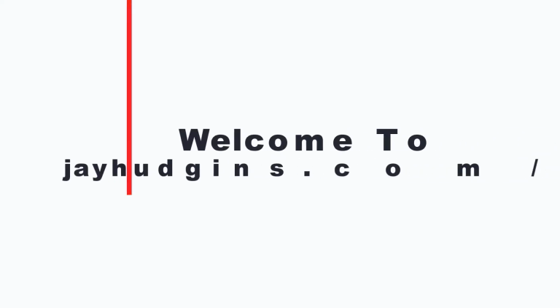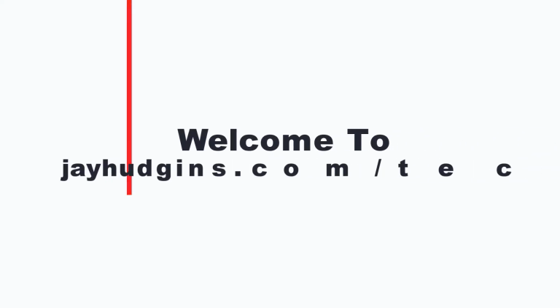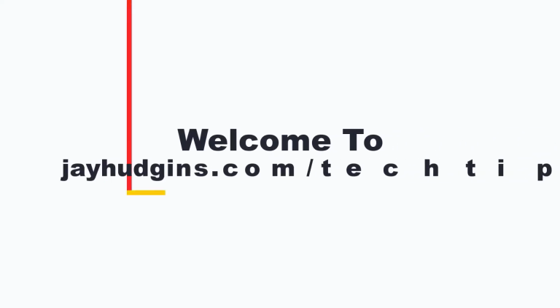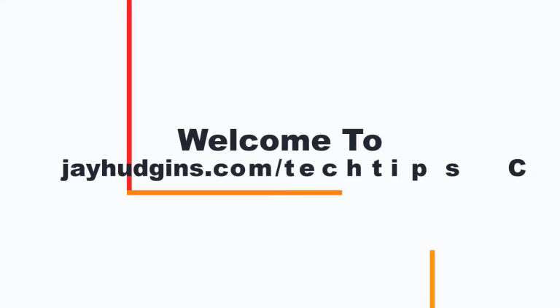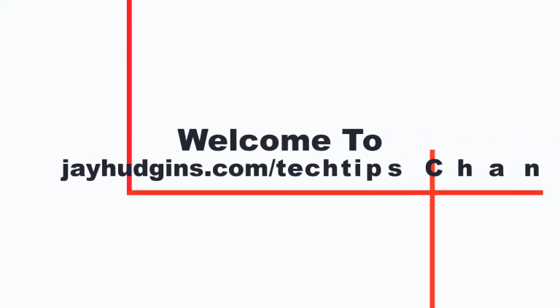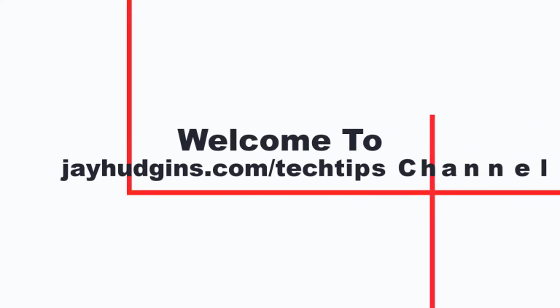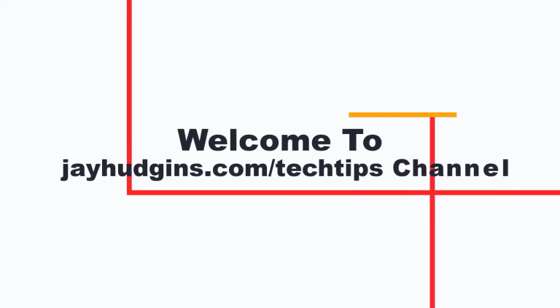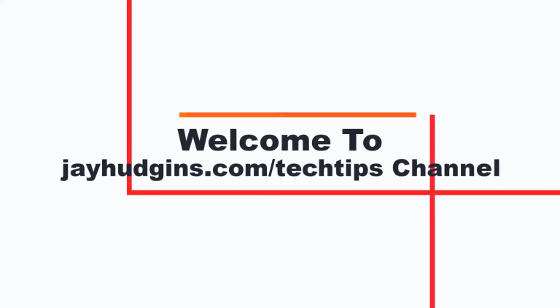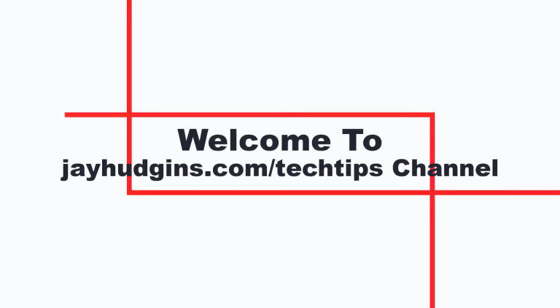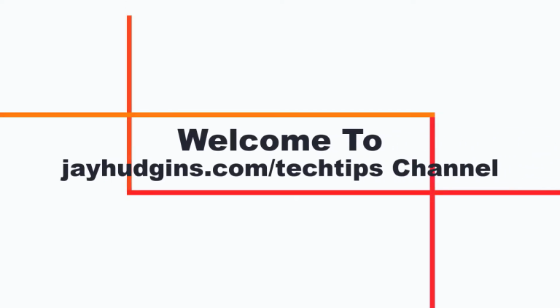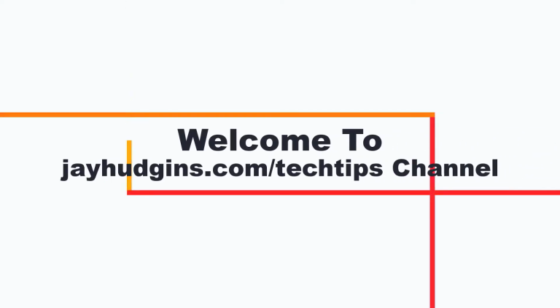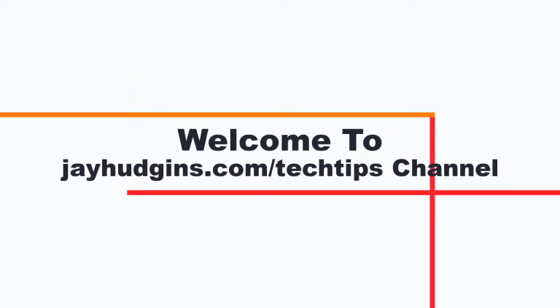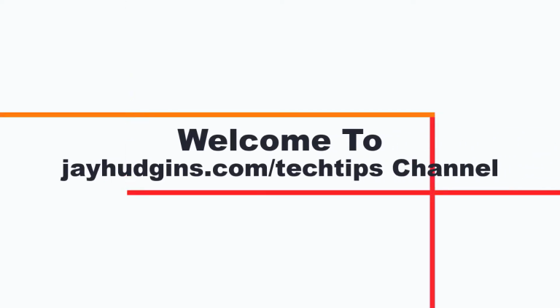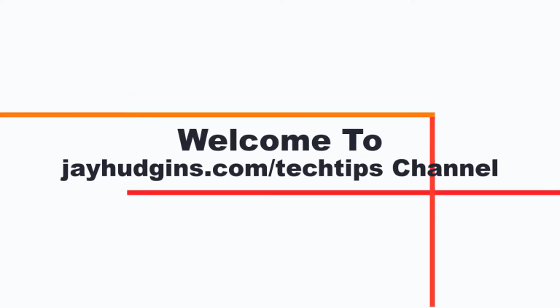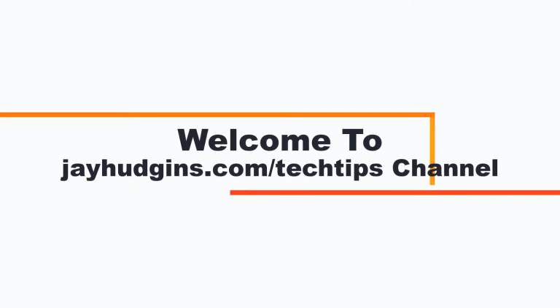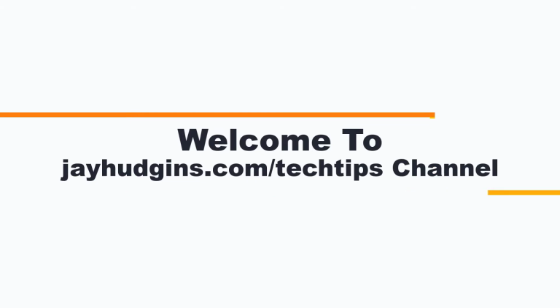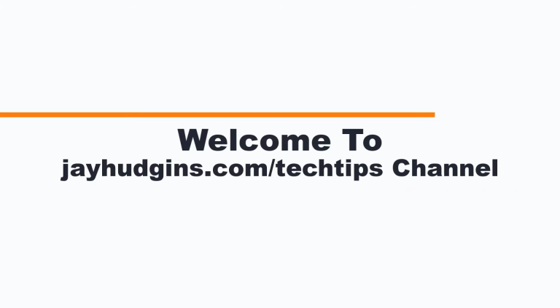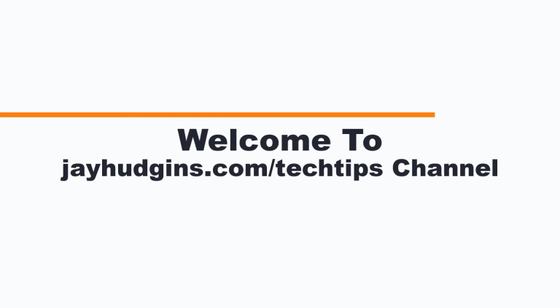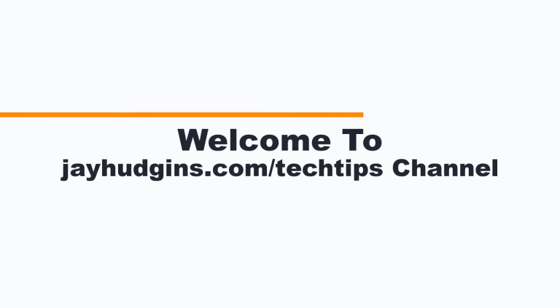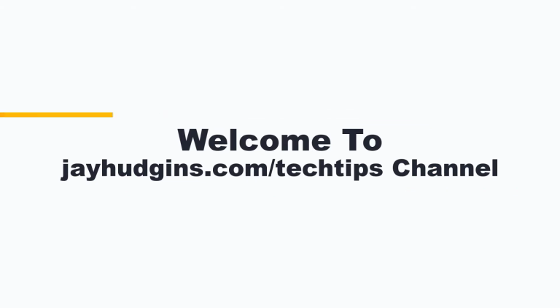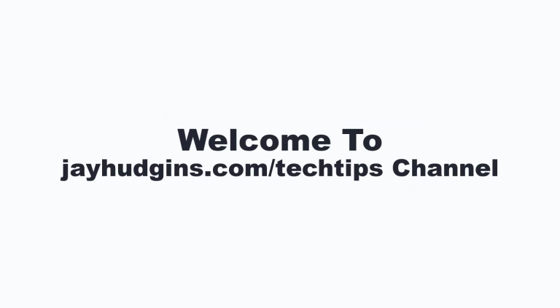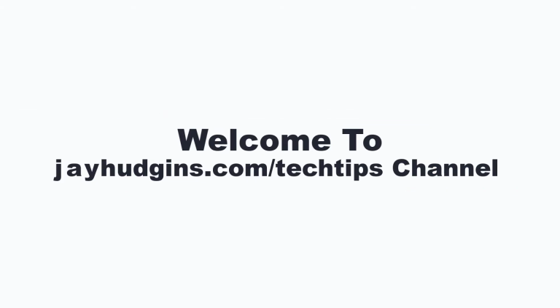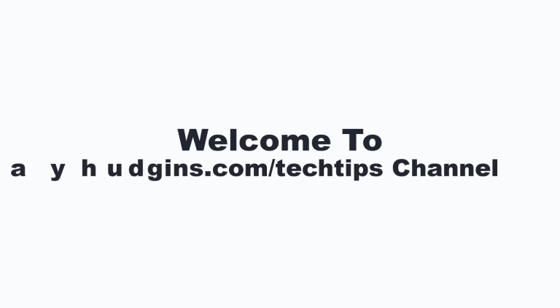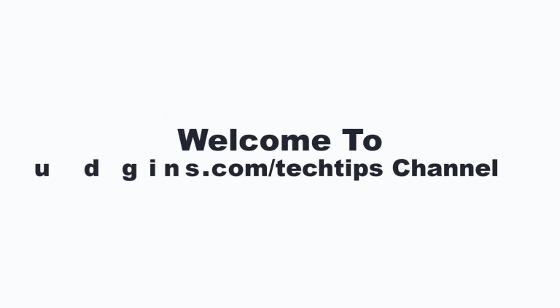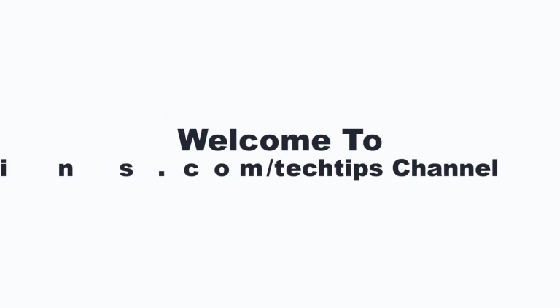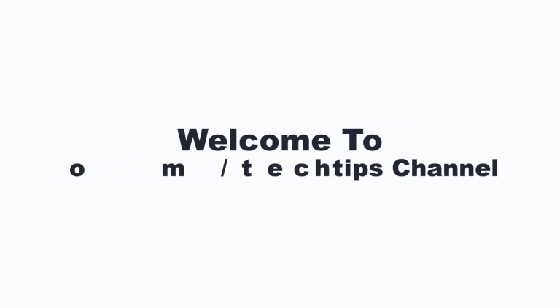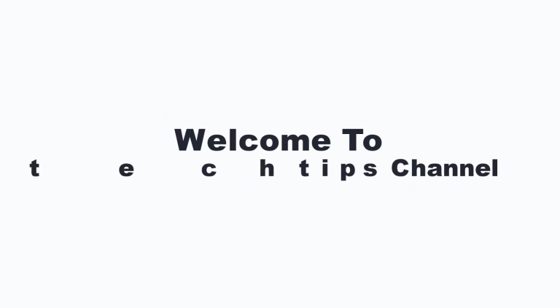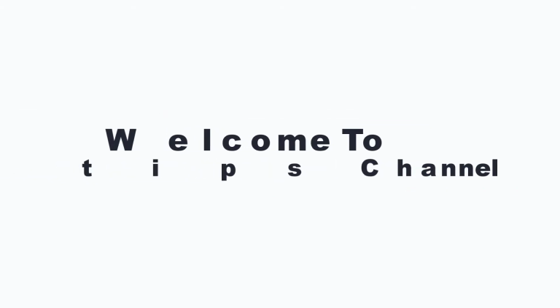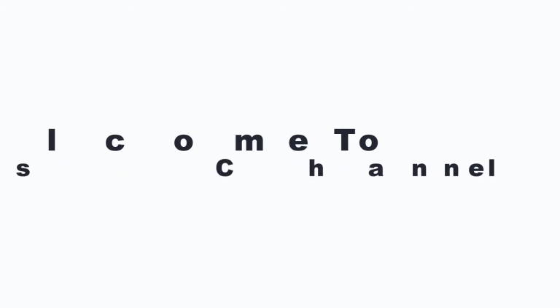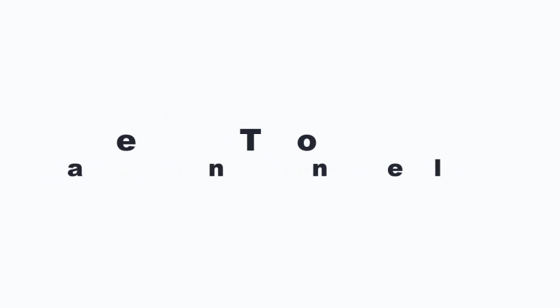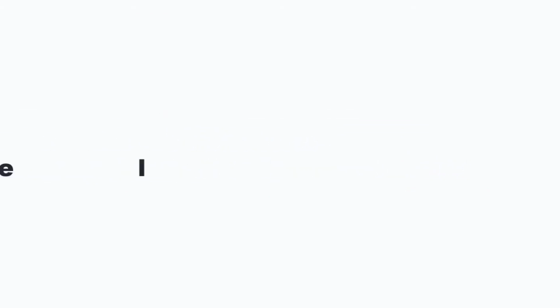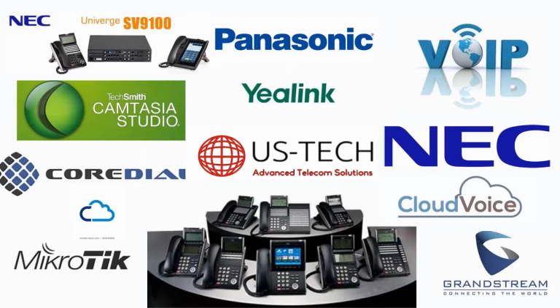Thank you for watching. I hope this video was helpful. Don't forget to subscribe to get more helpful videos in the future.